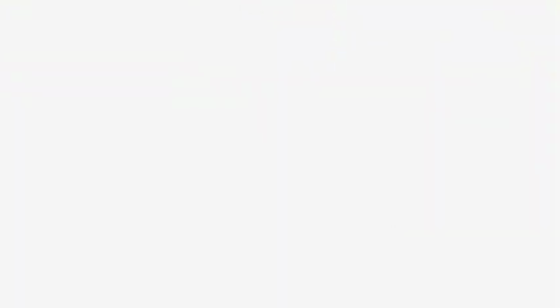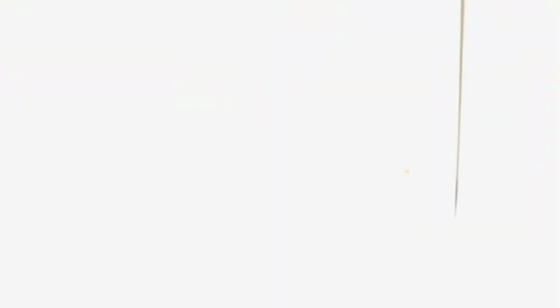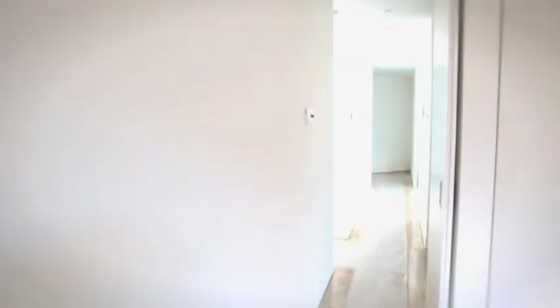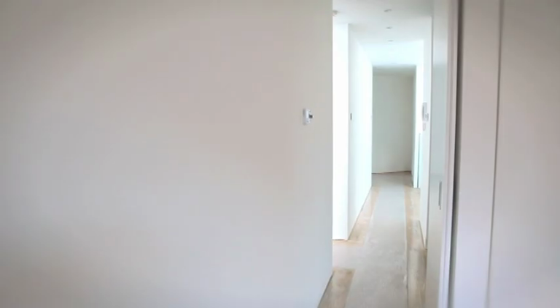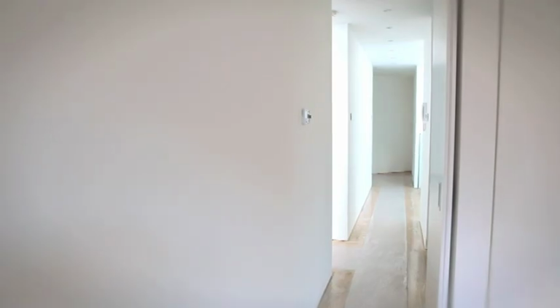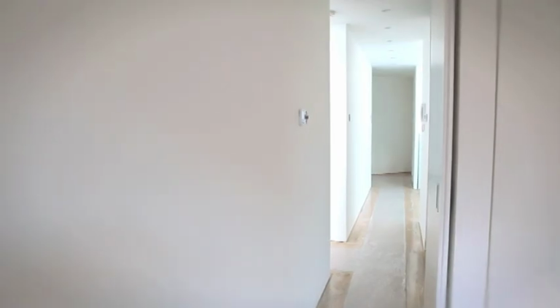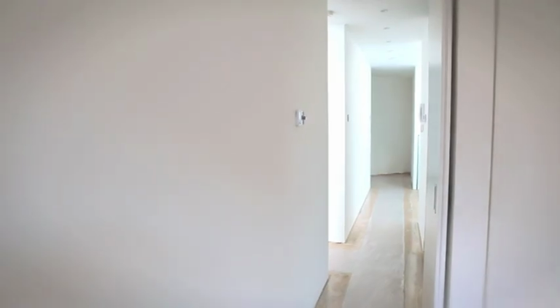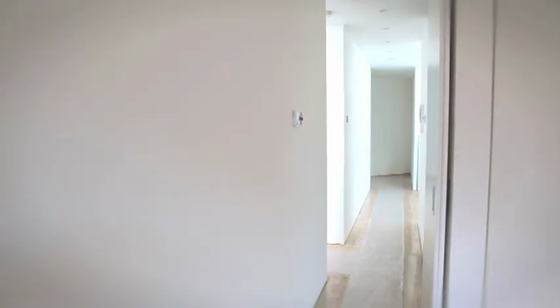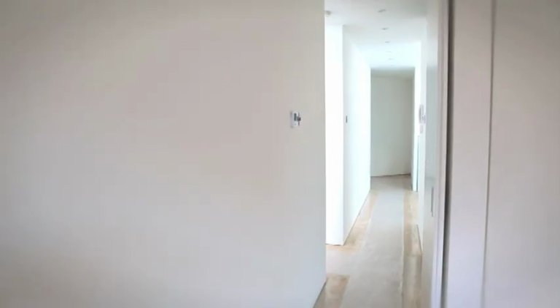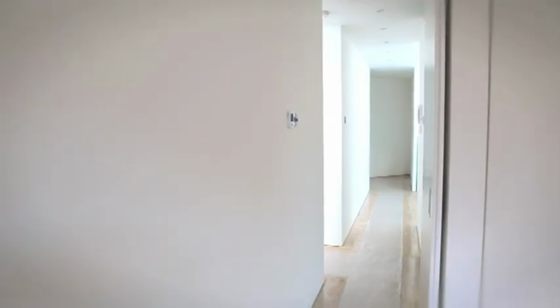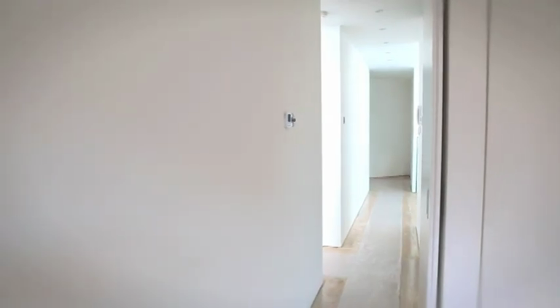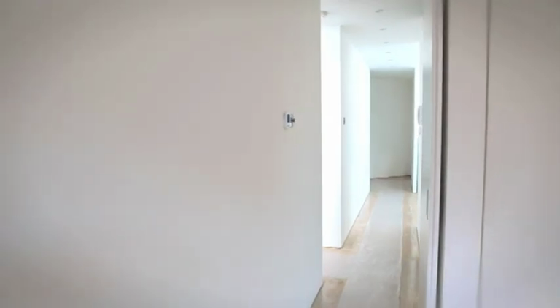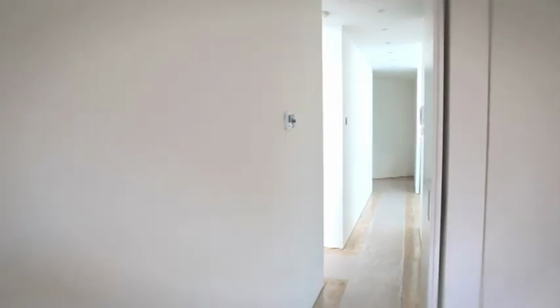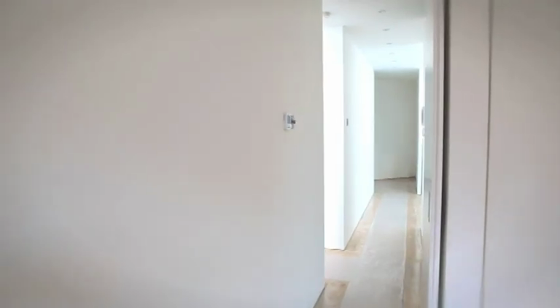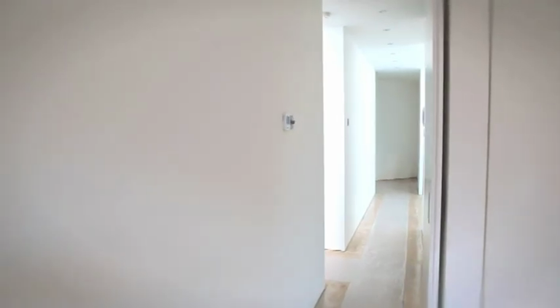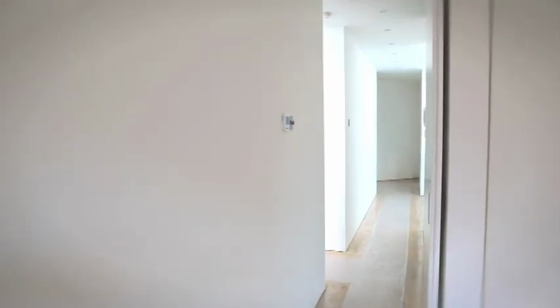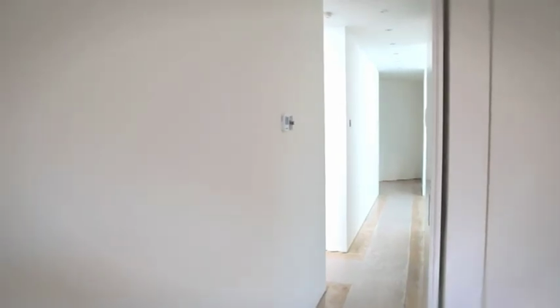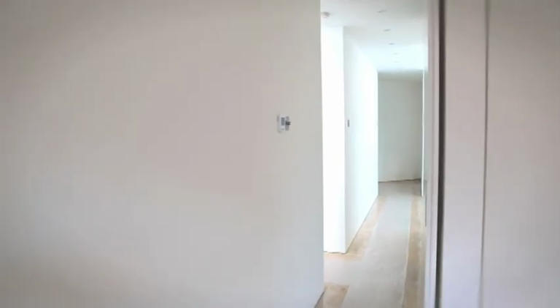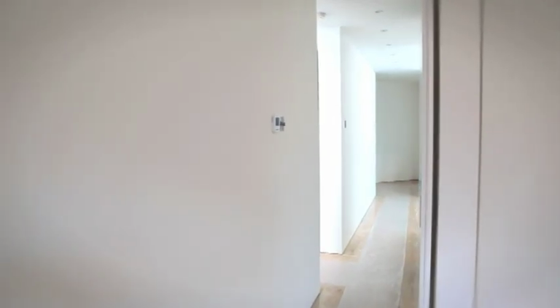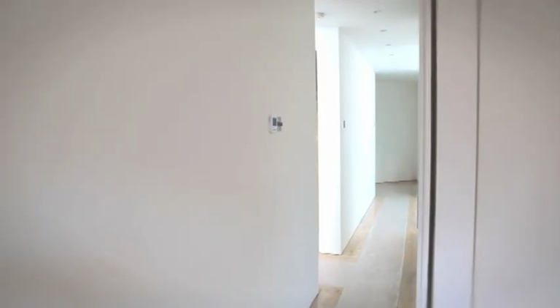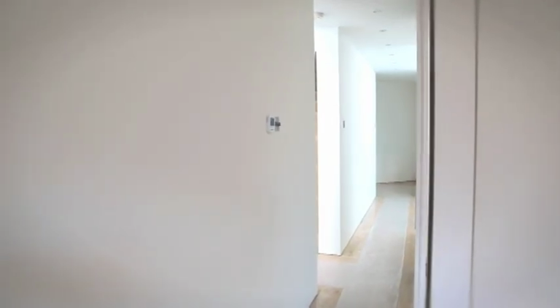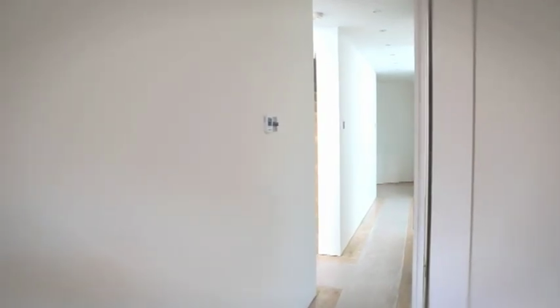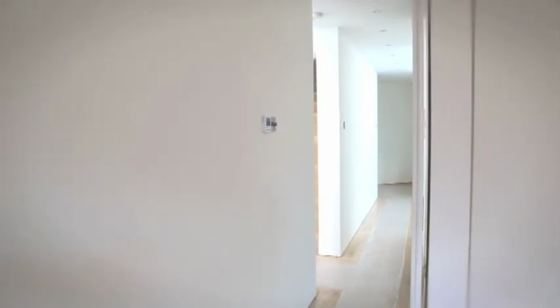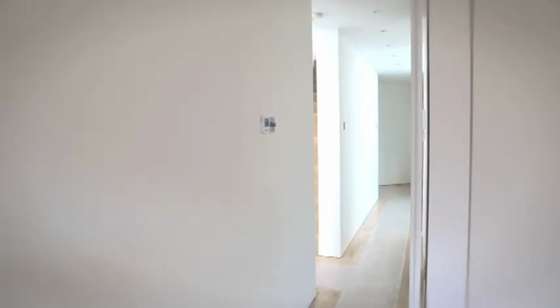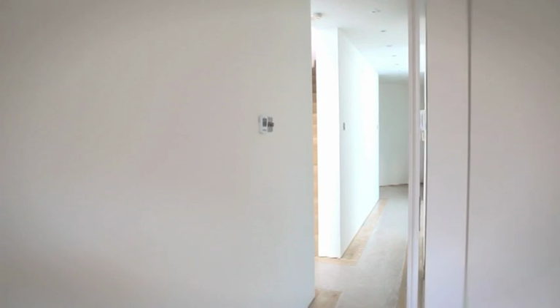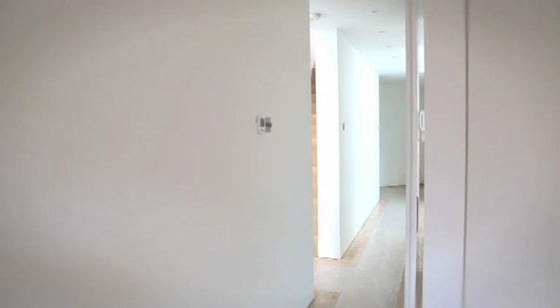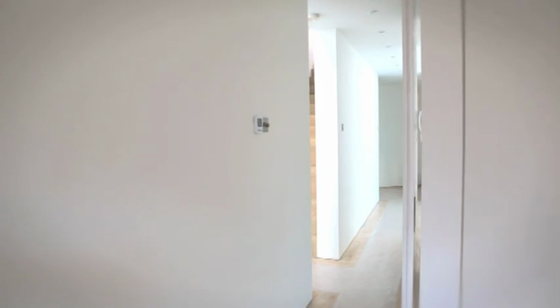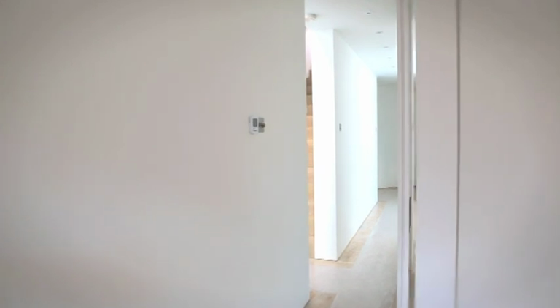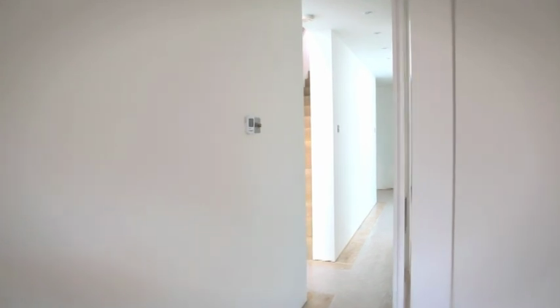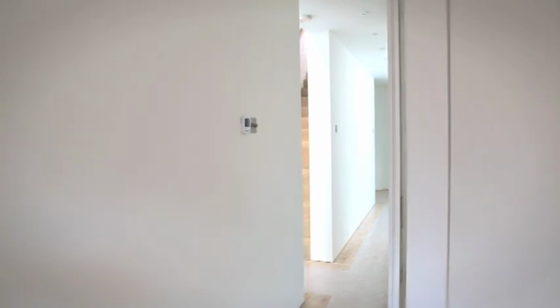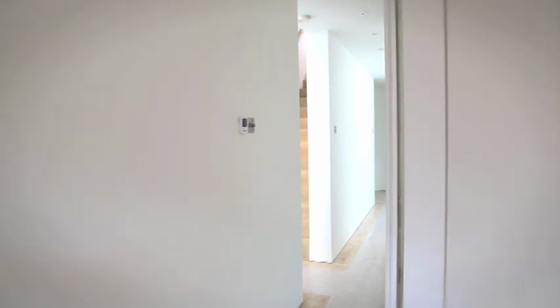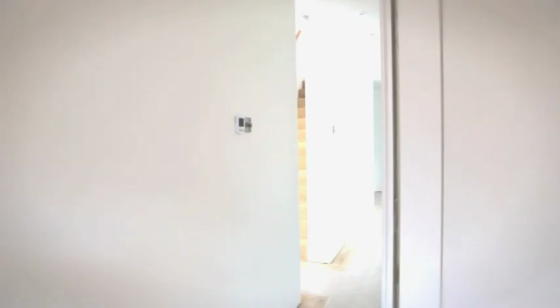It's a fantastic space to walk into, the proportions are great, and the amount of light that pours into the space is fantastic.